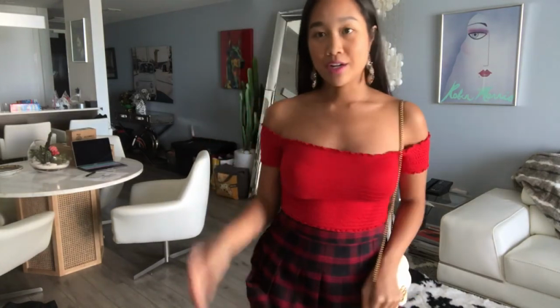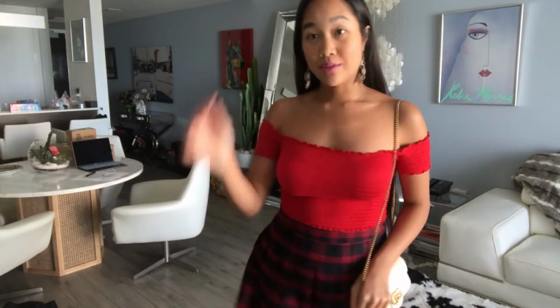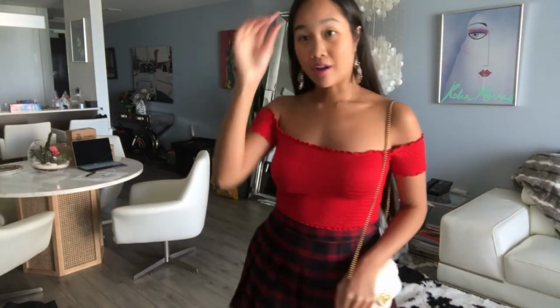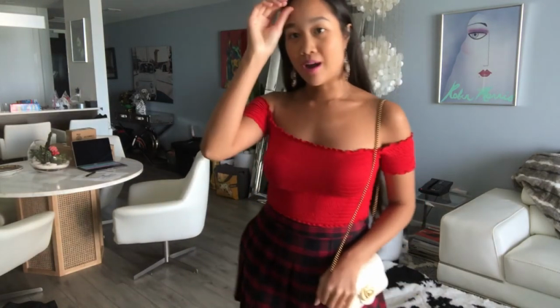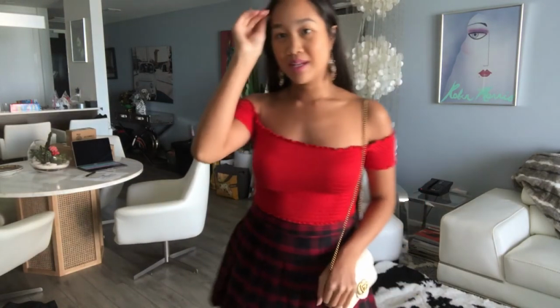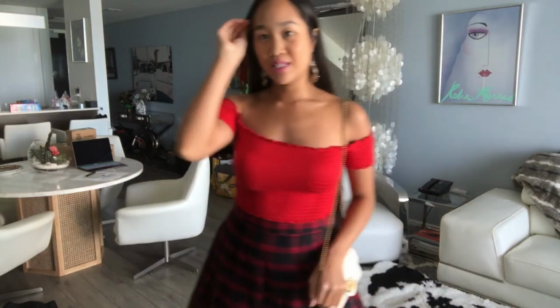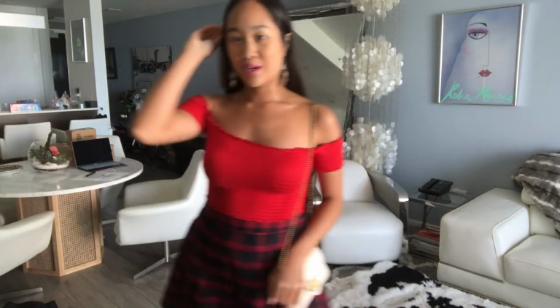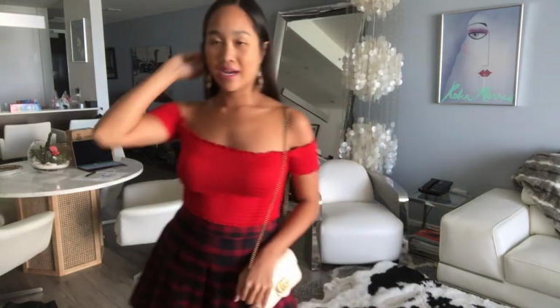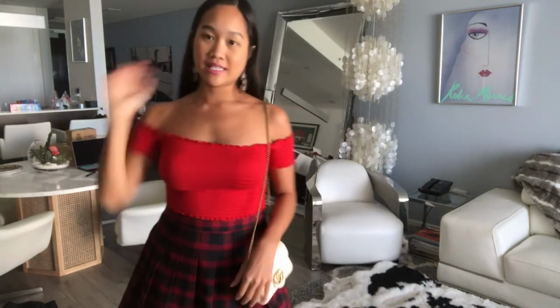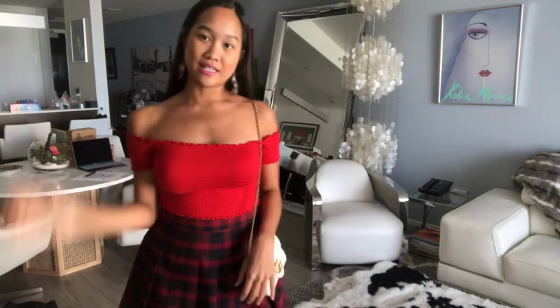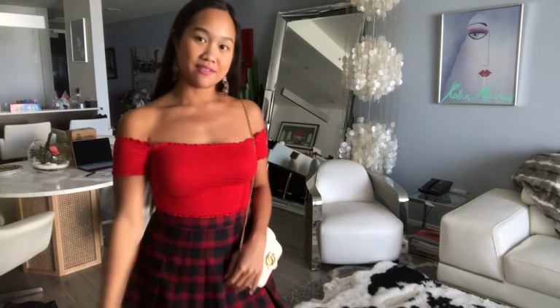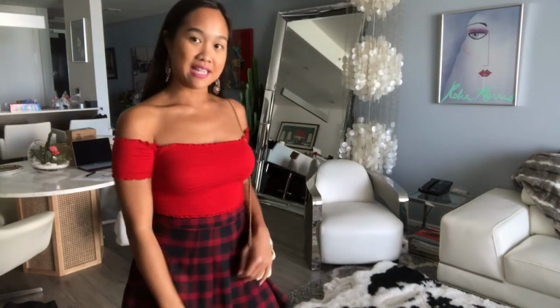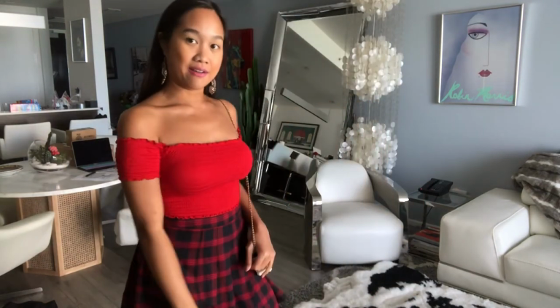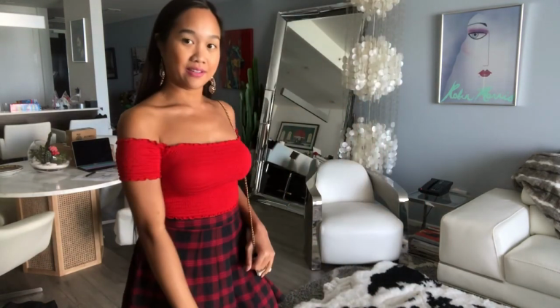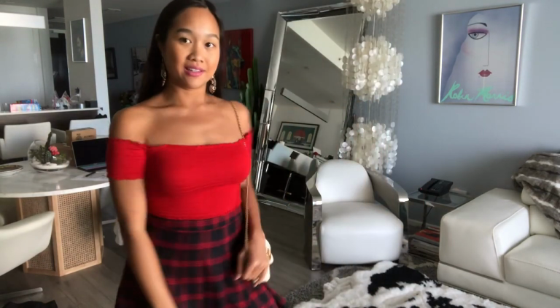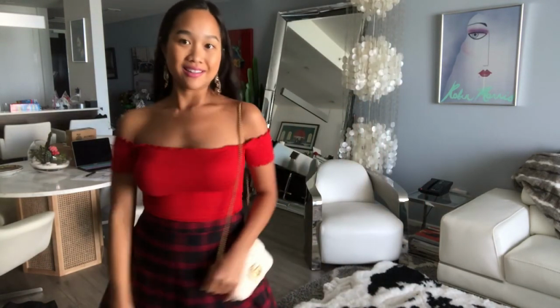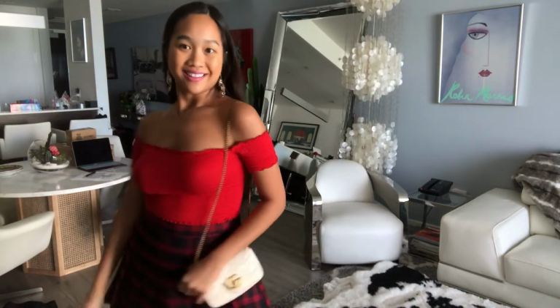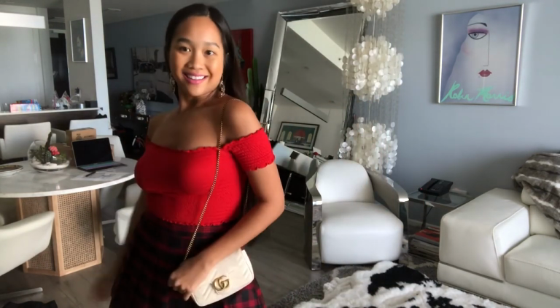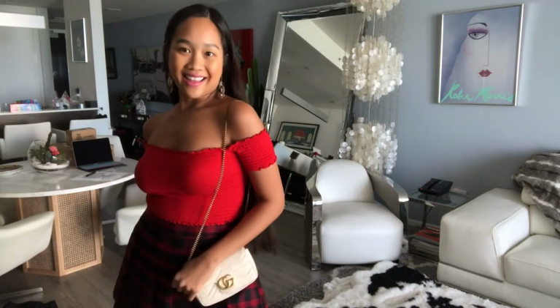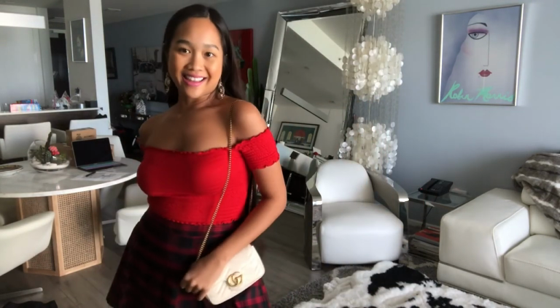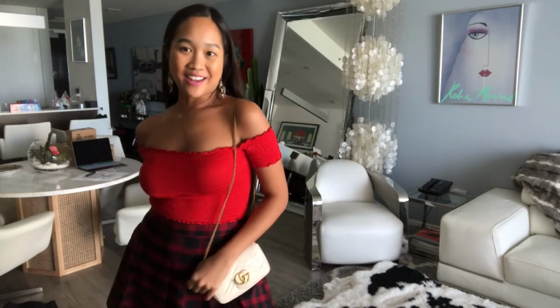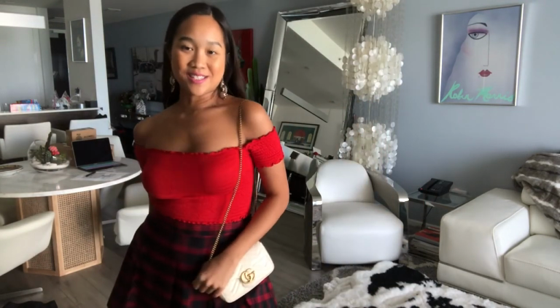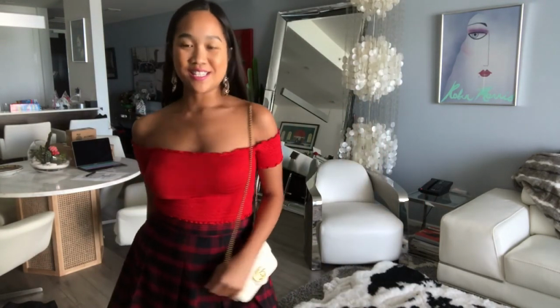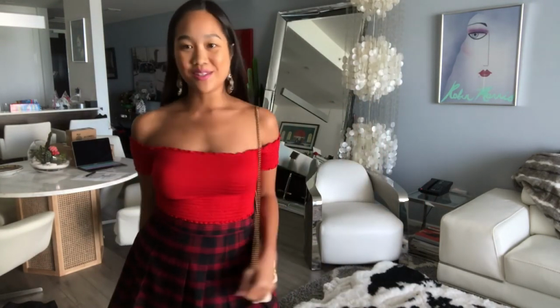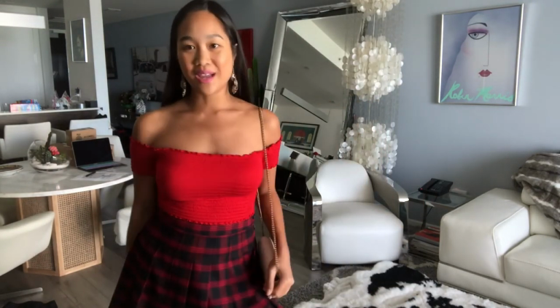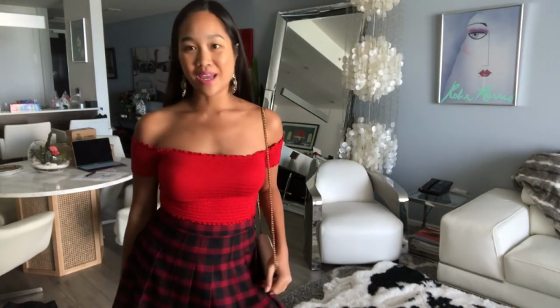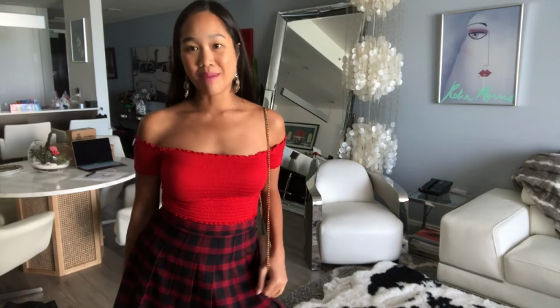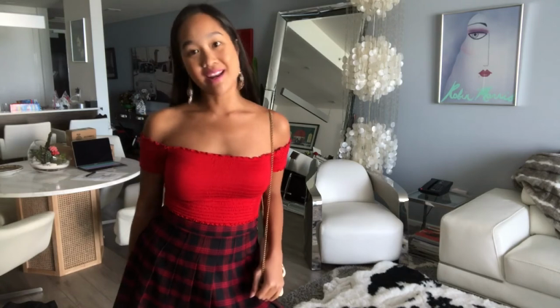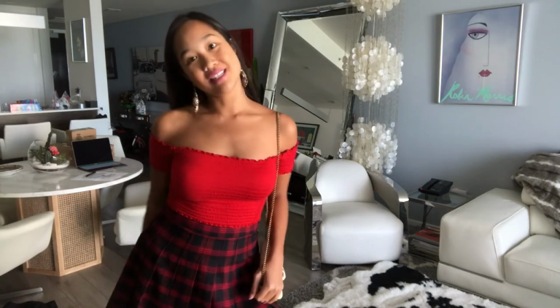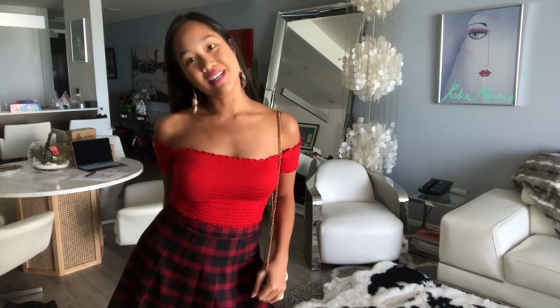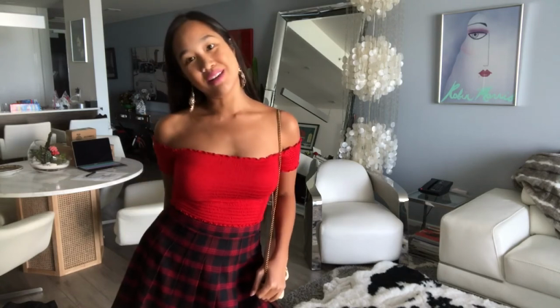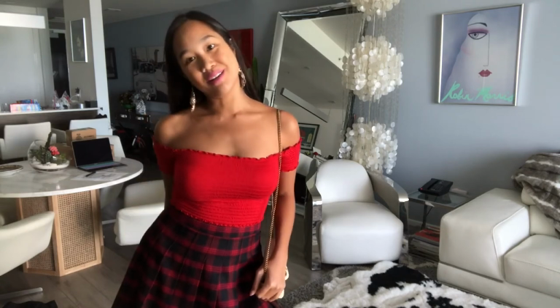Let me know in the comments what you guys think of this outfit, and I'll see you in my next video.